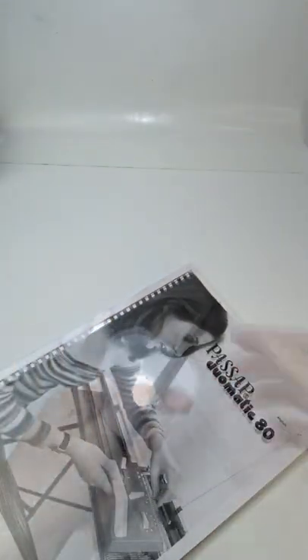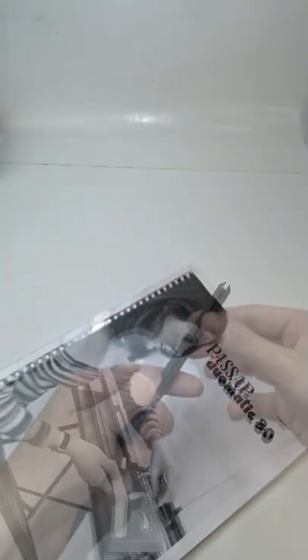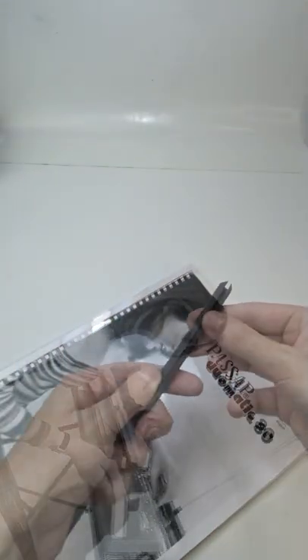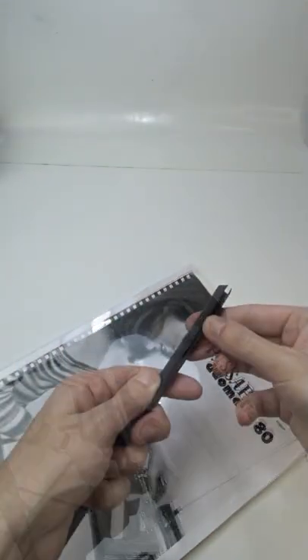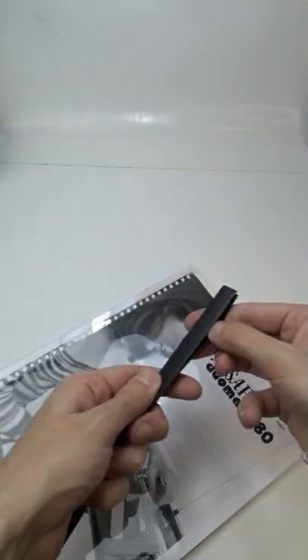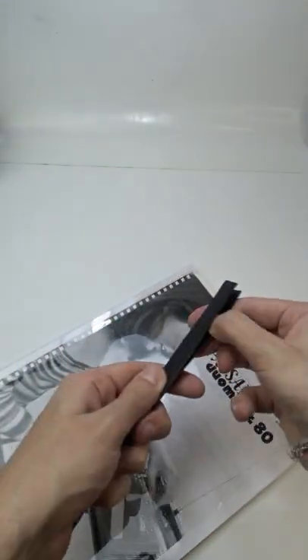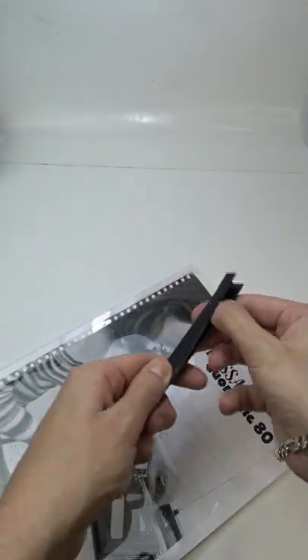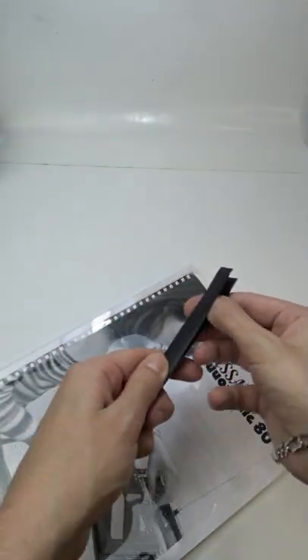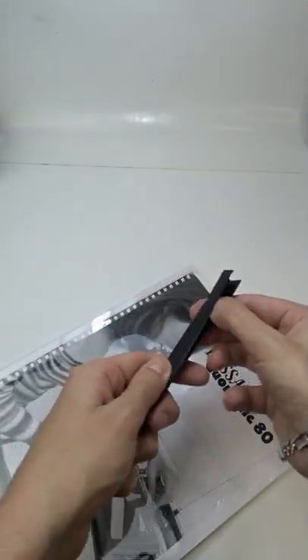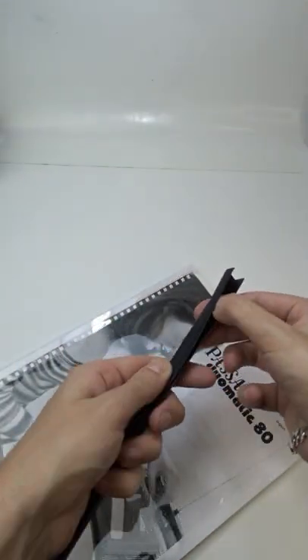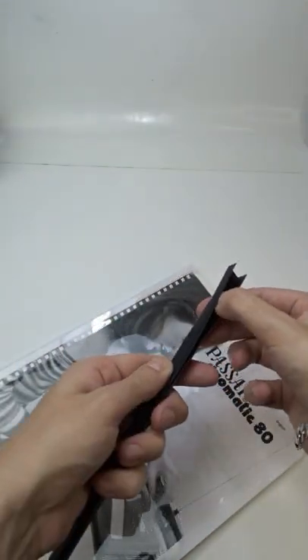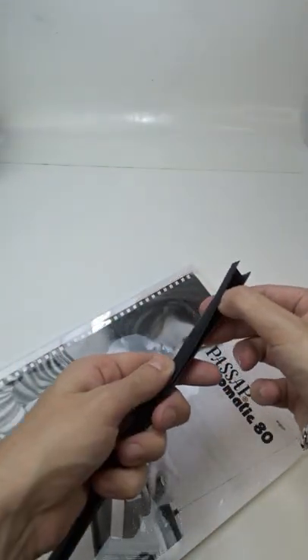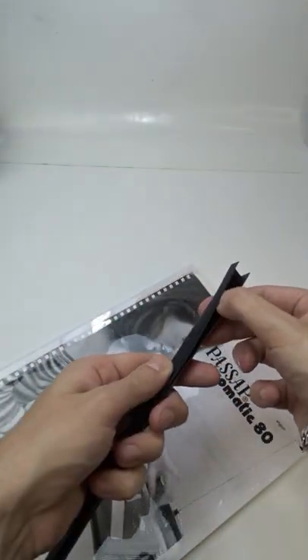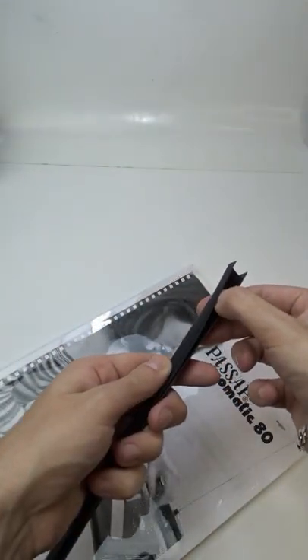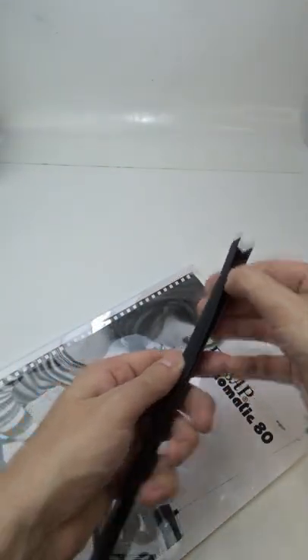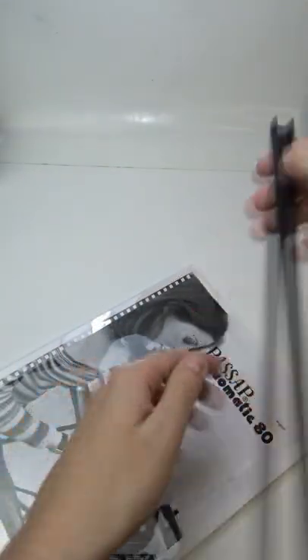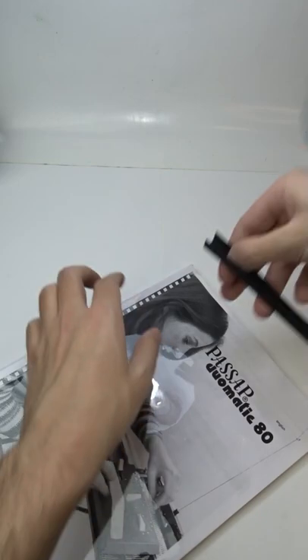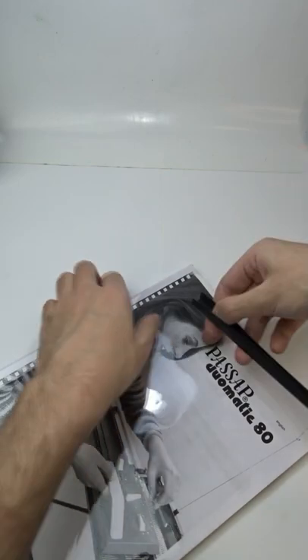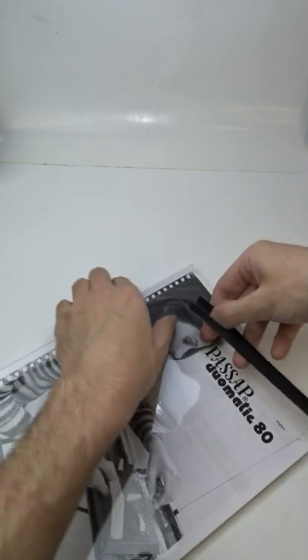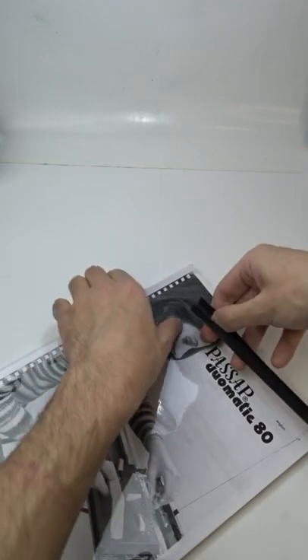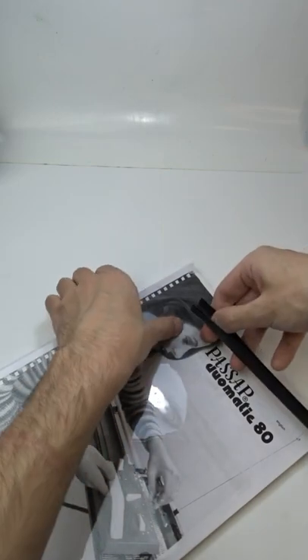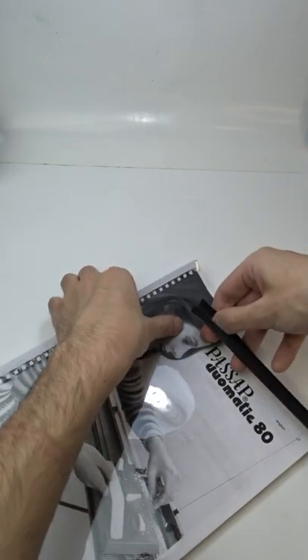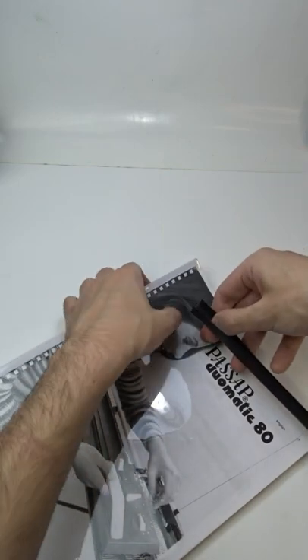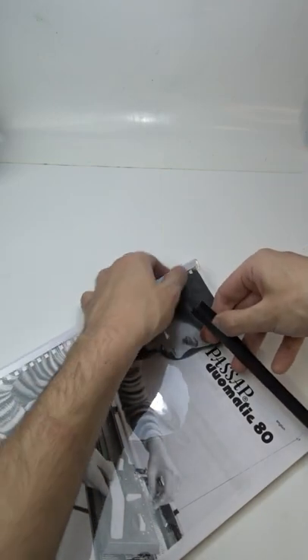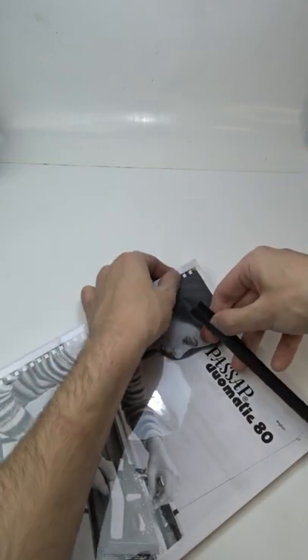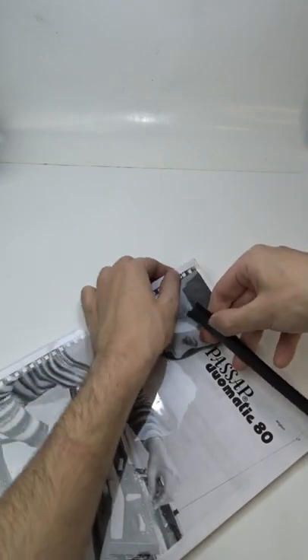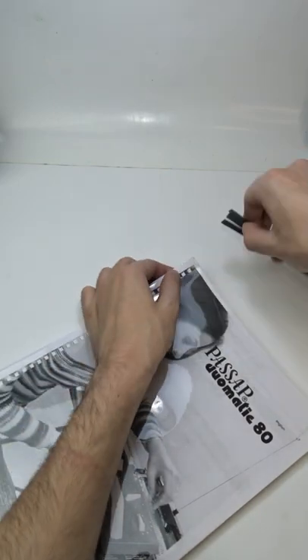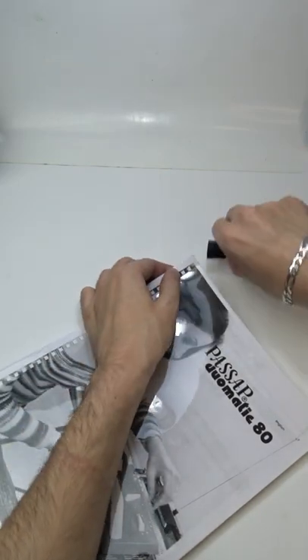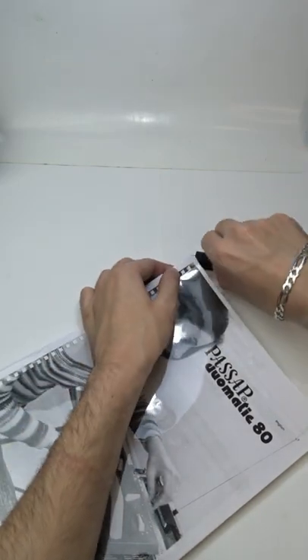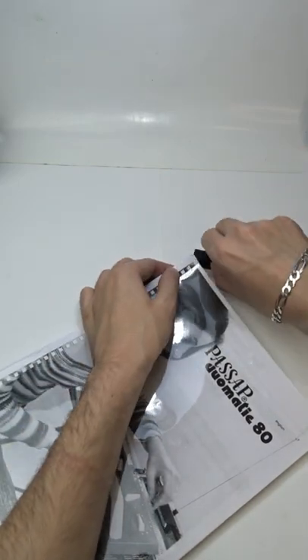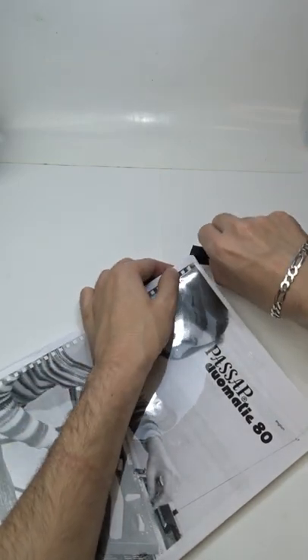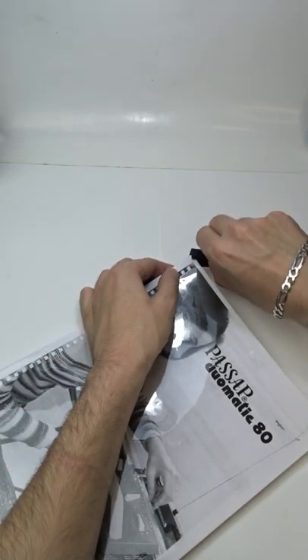Open one of the ends of the binding bar, place it in one of the ends of your project, and slide it.